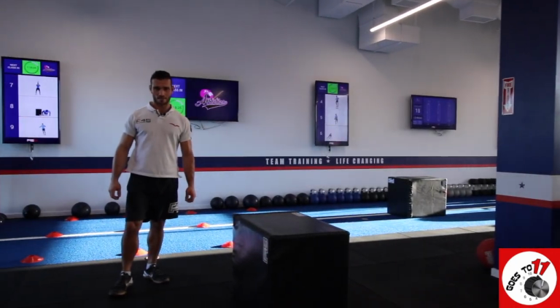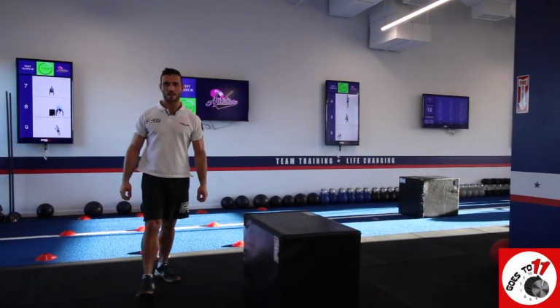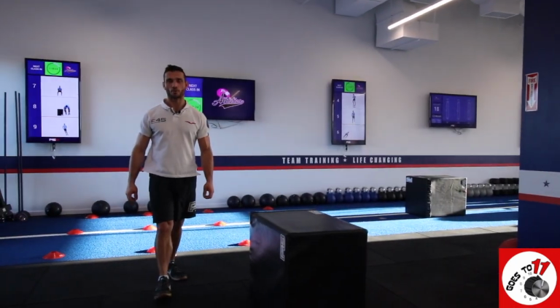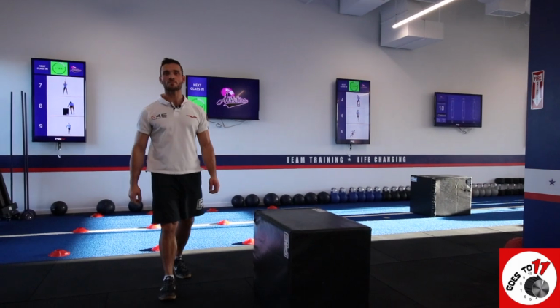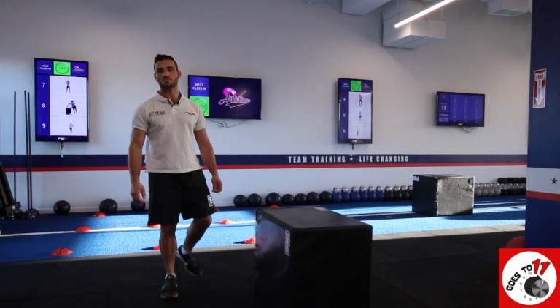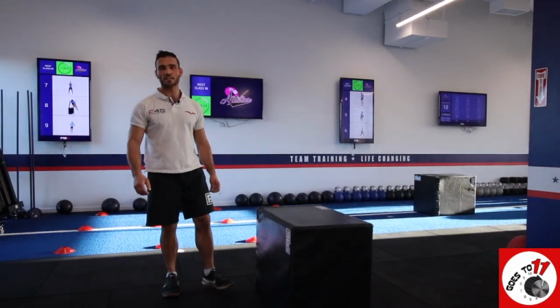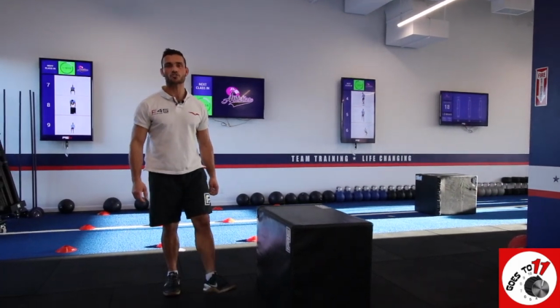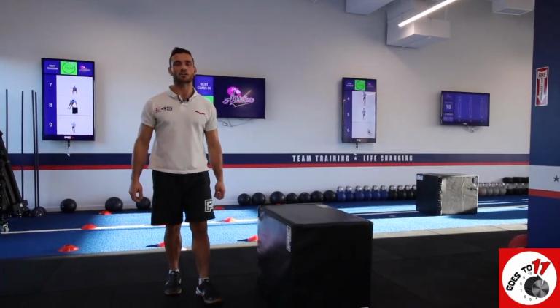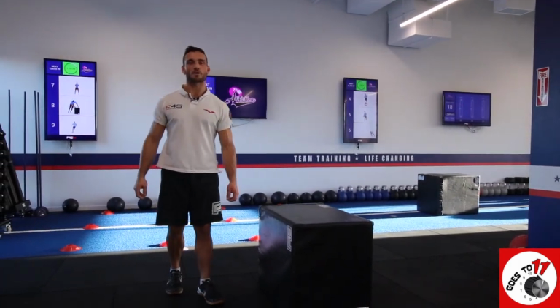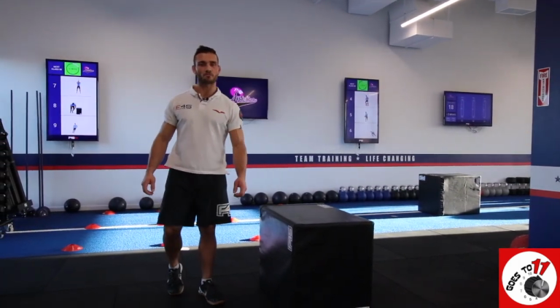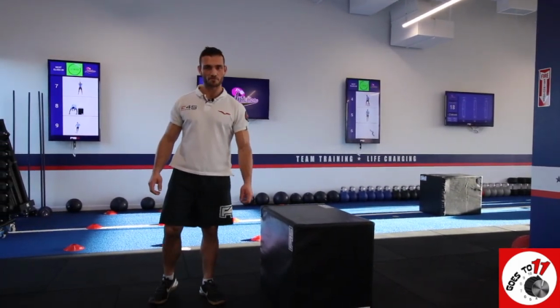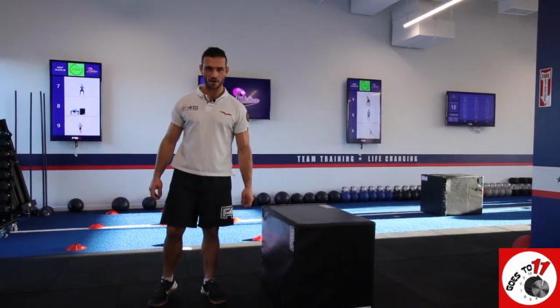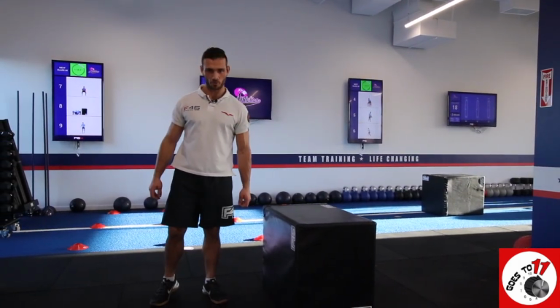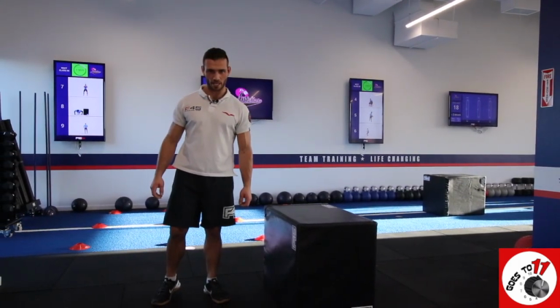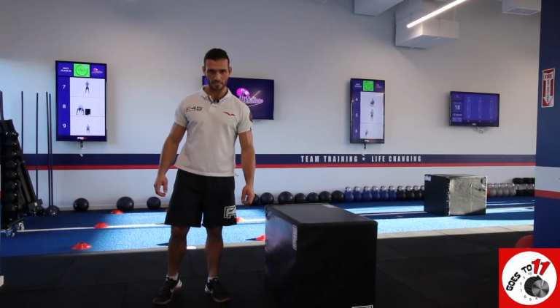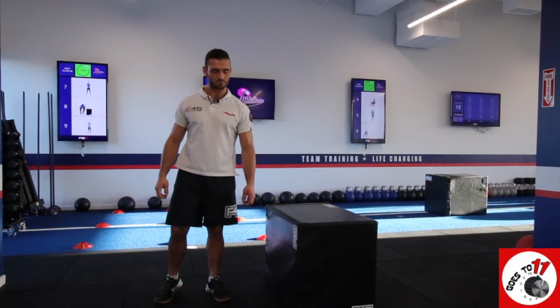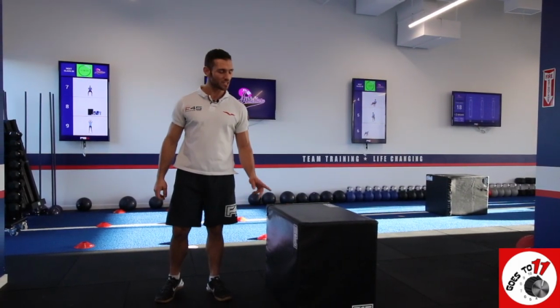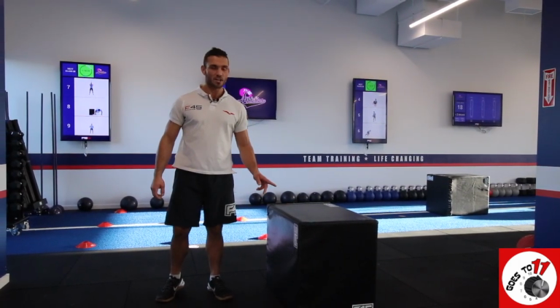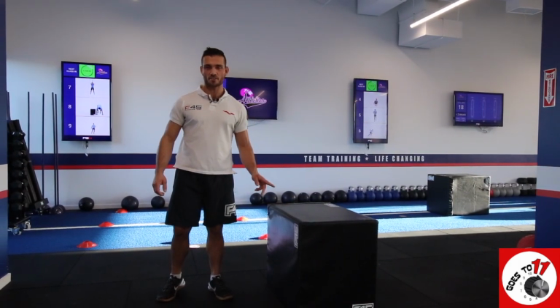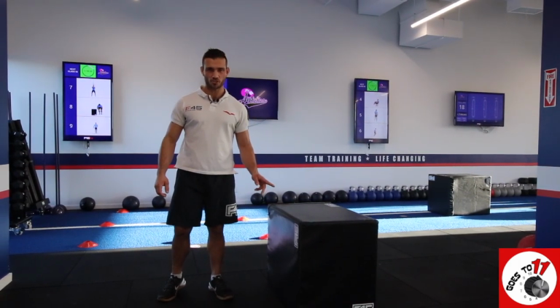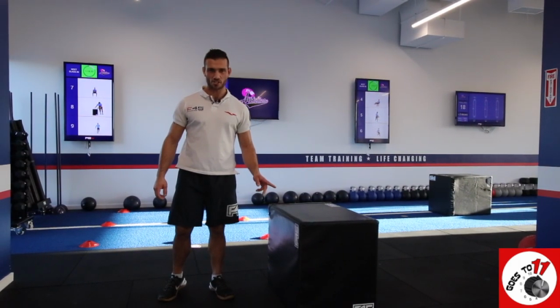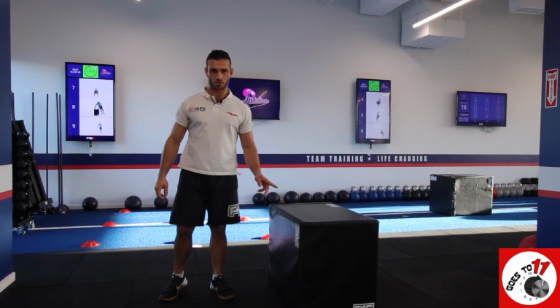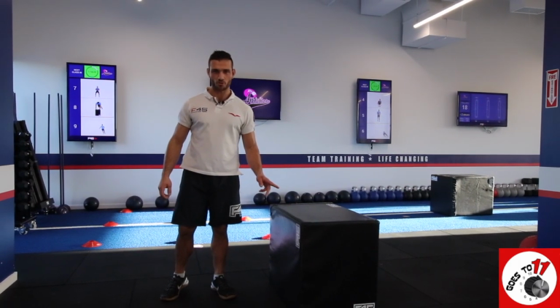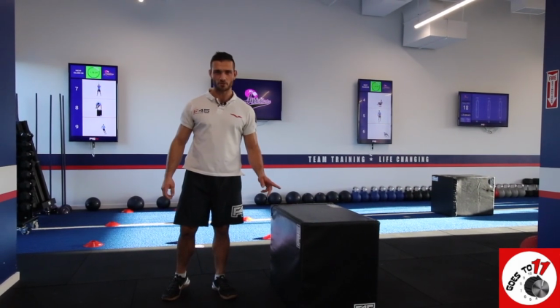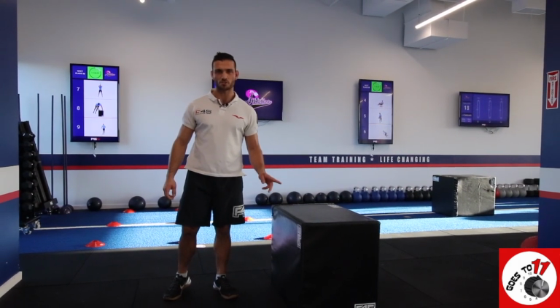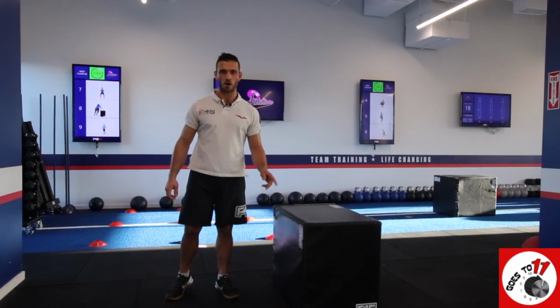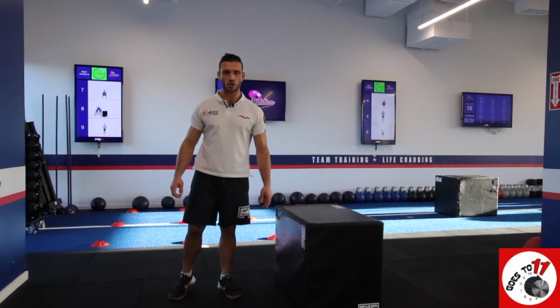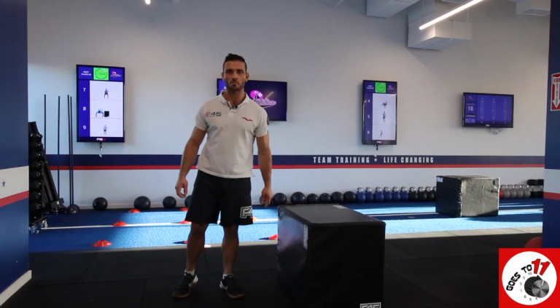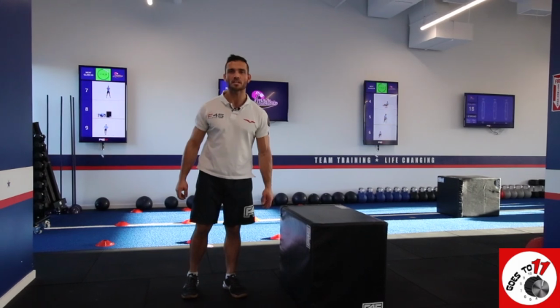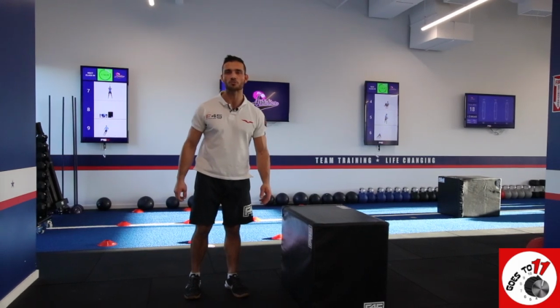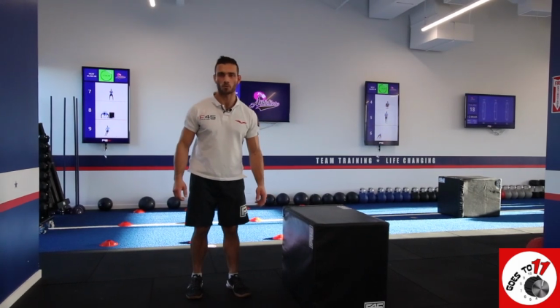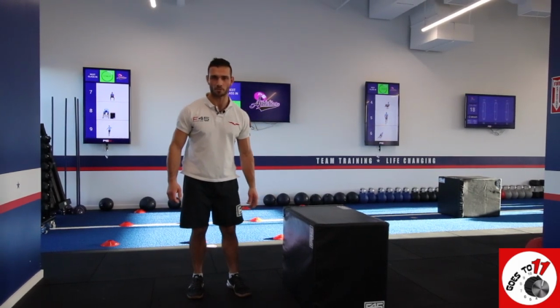Hey everyone, this is Mike, trainer for F45 North Langley. The exercise we're going to show you here is the box hop into a burpee.